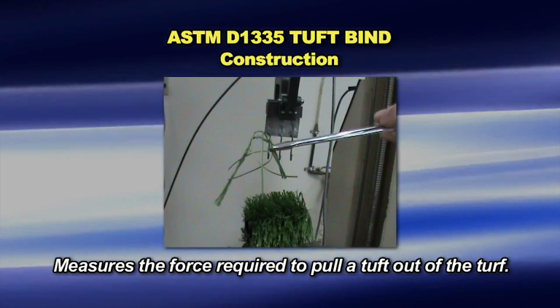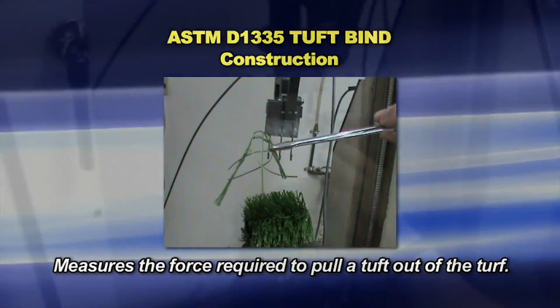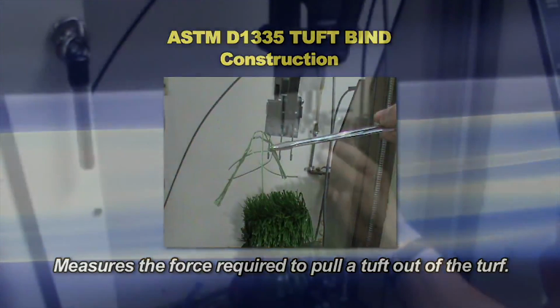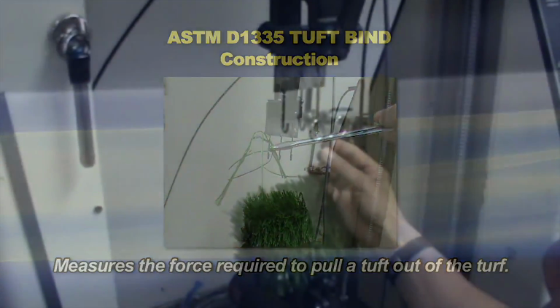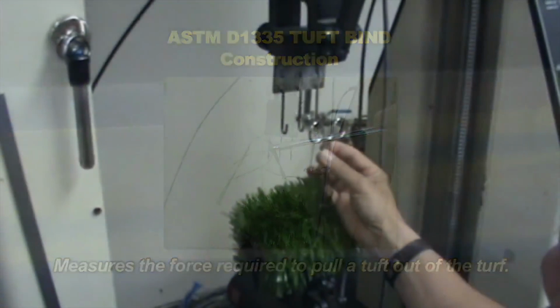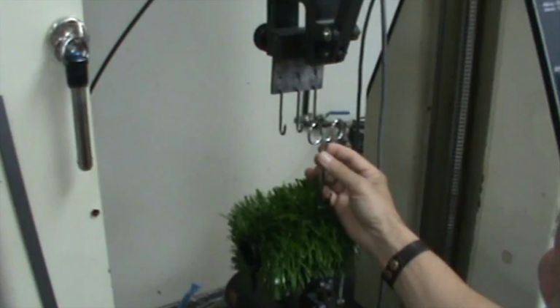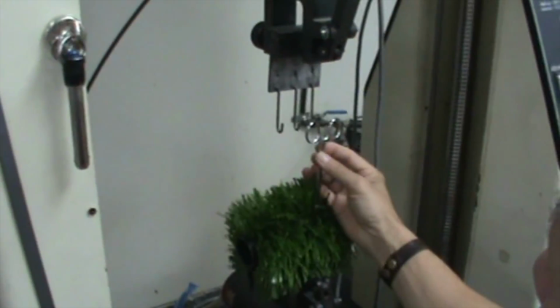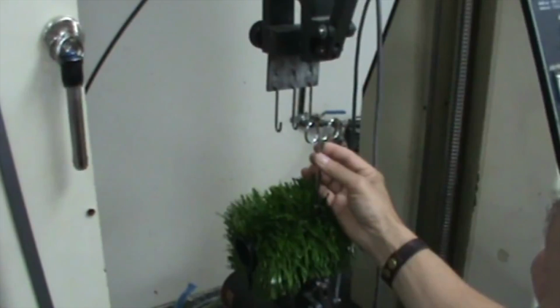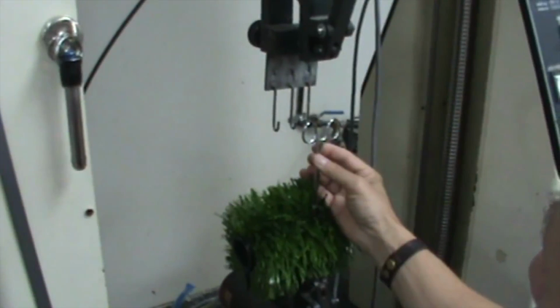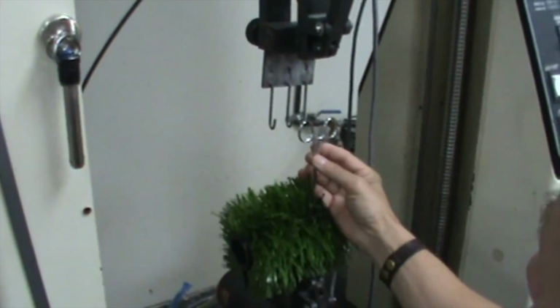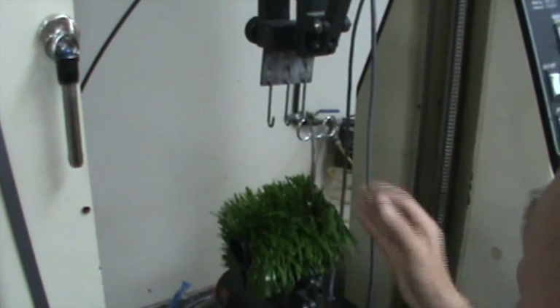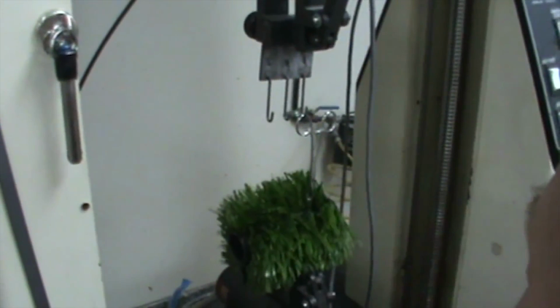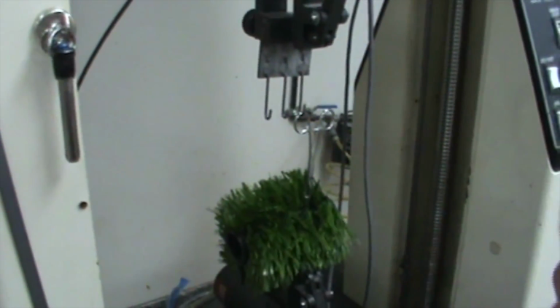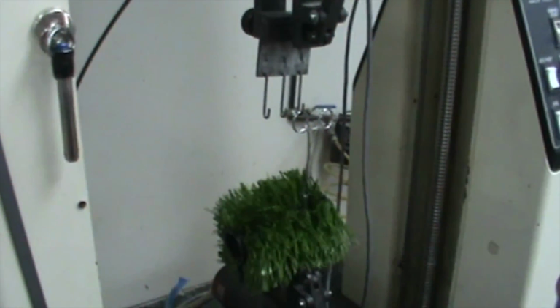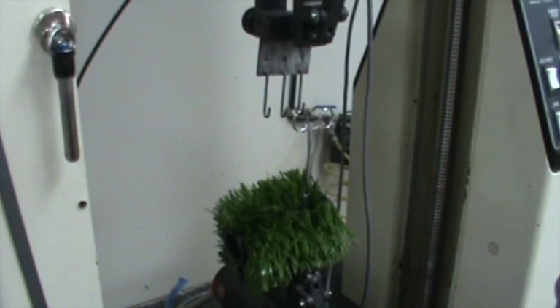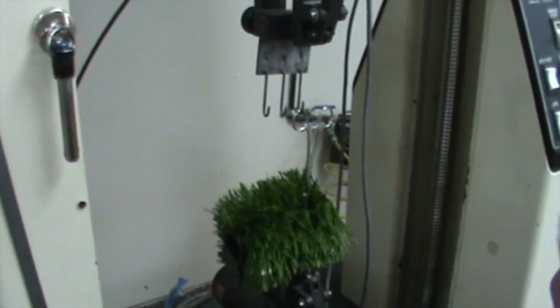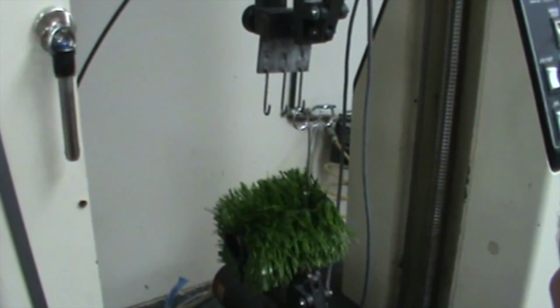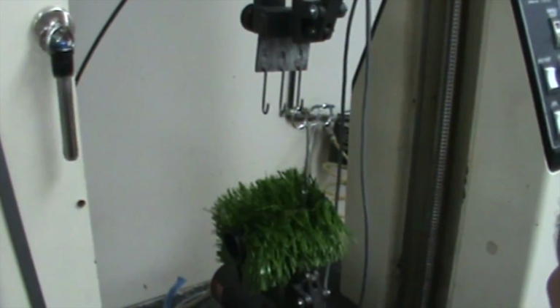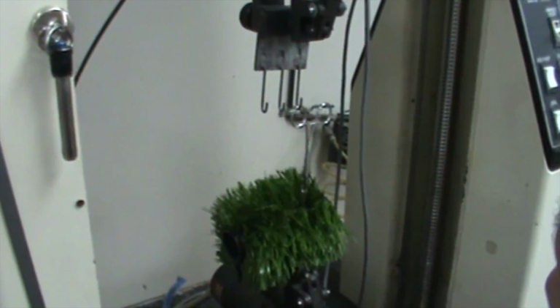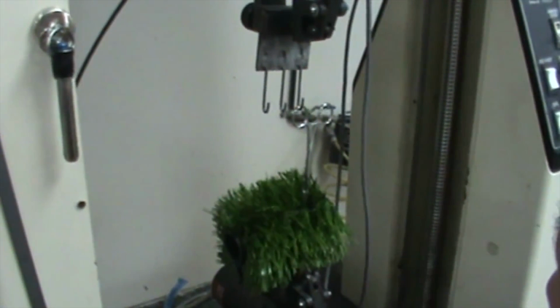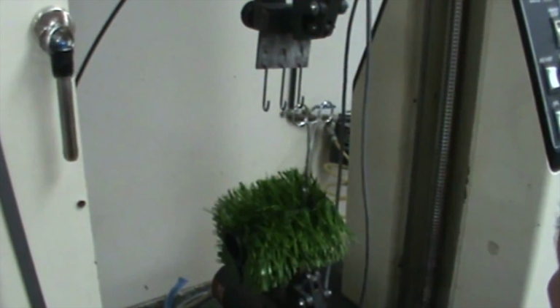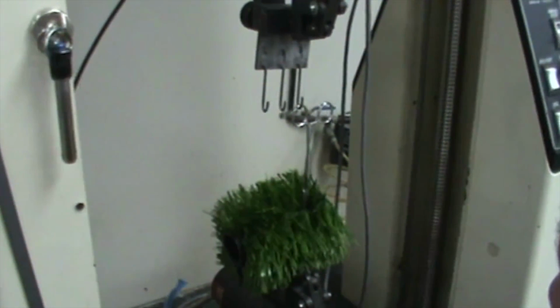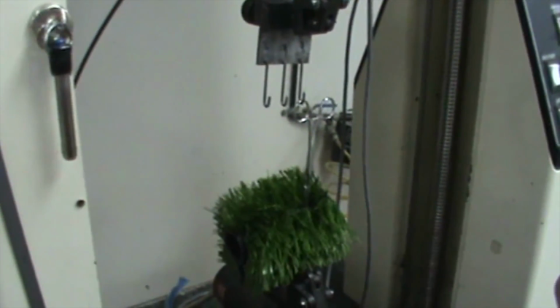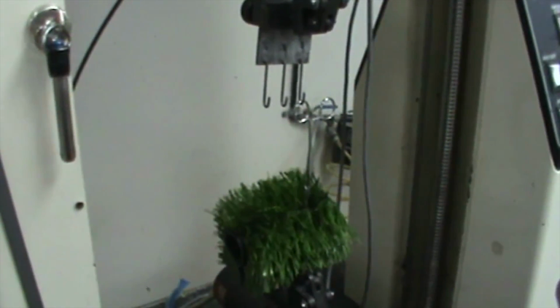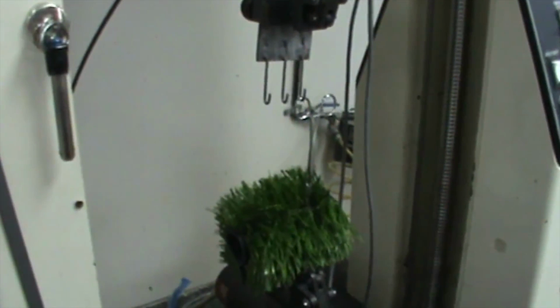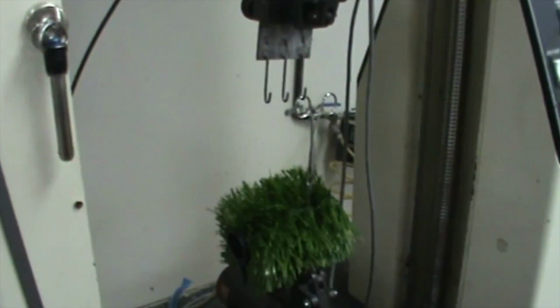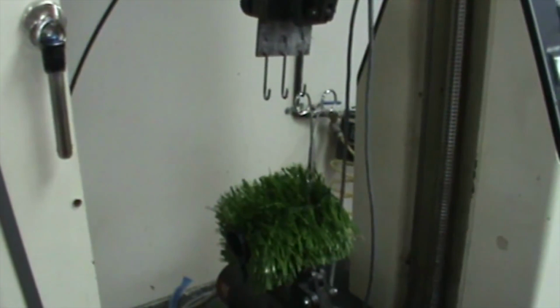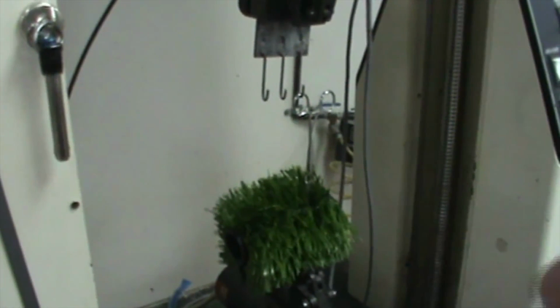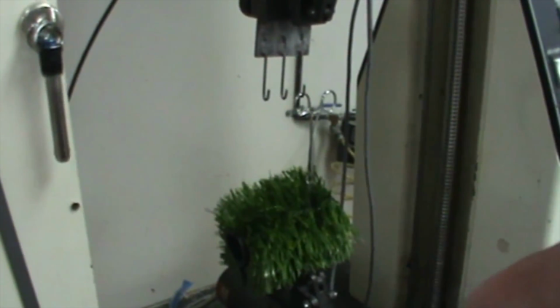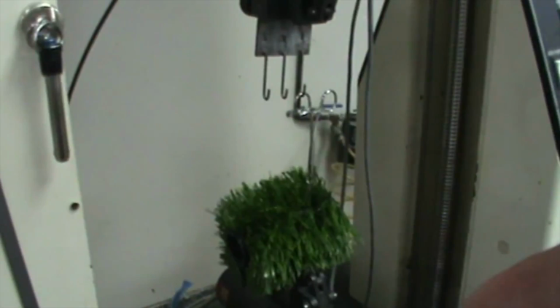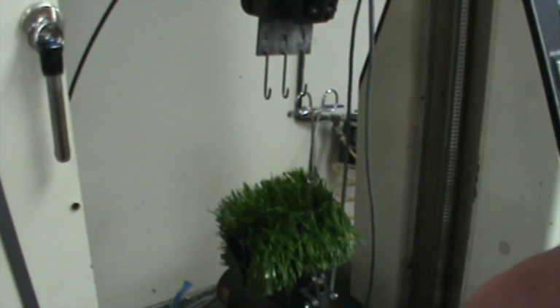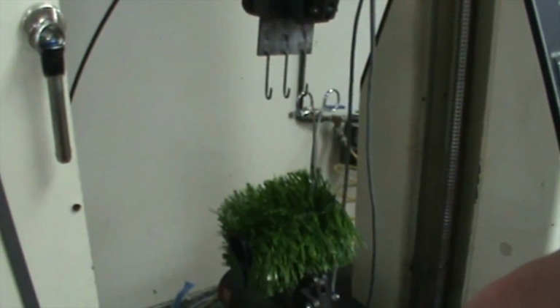The Tuft Bind Test measures the force required to pull a tuft out of the turf. The Synthetic Turf Council guideline is a minimum average force of 6.8 pounds.